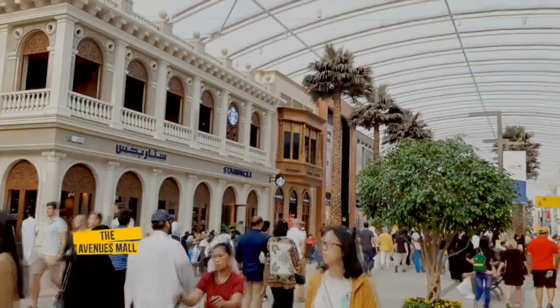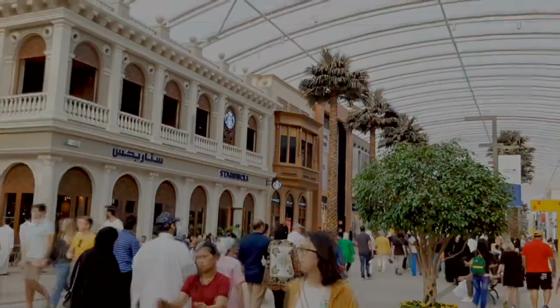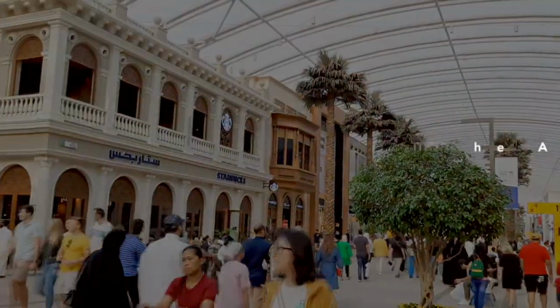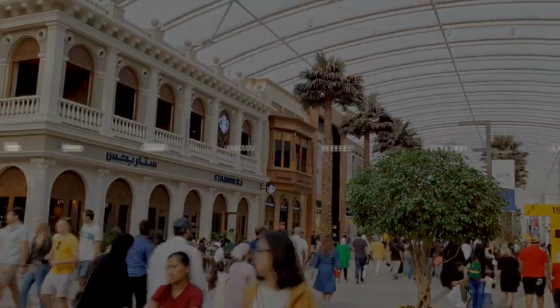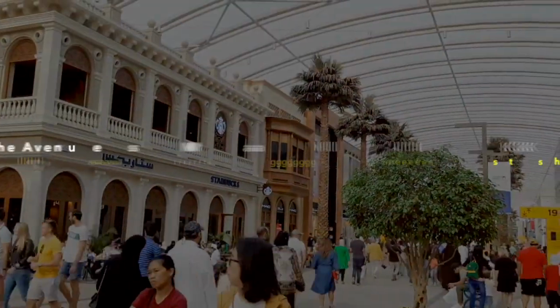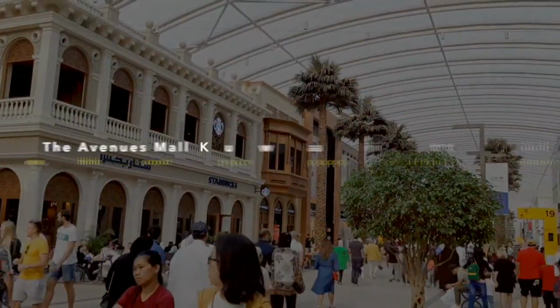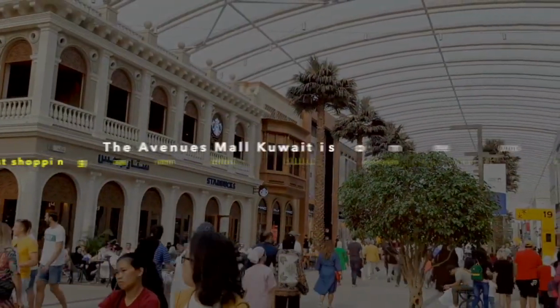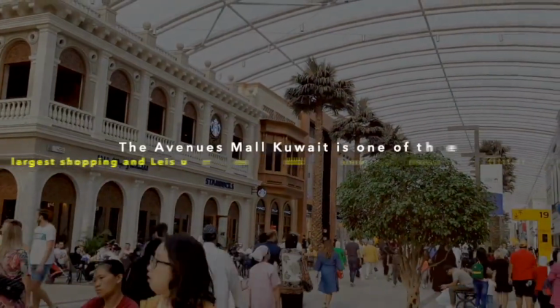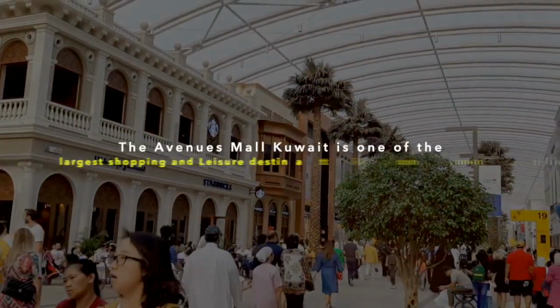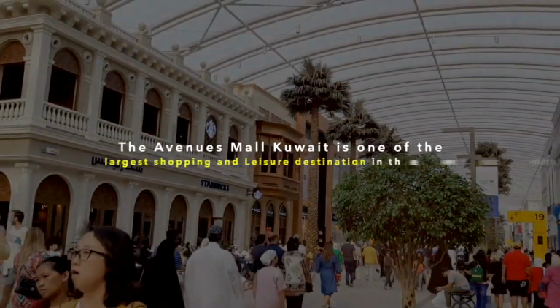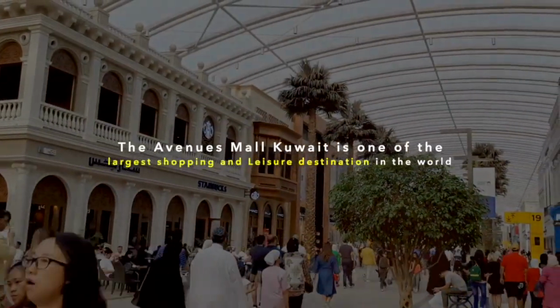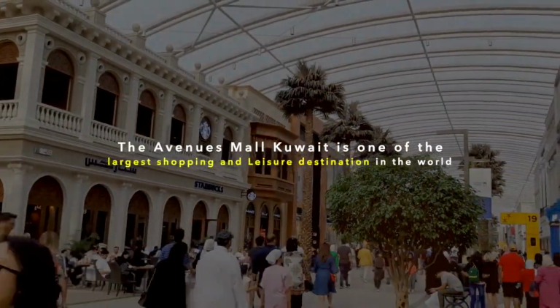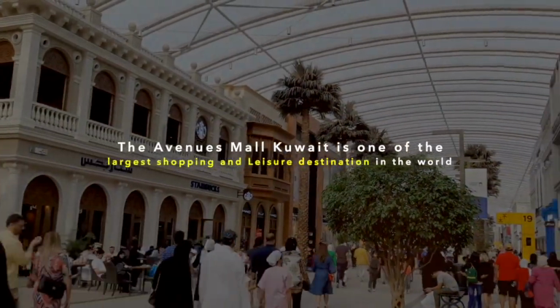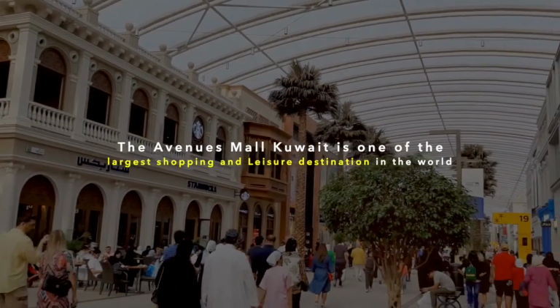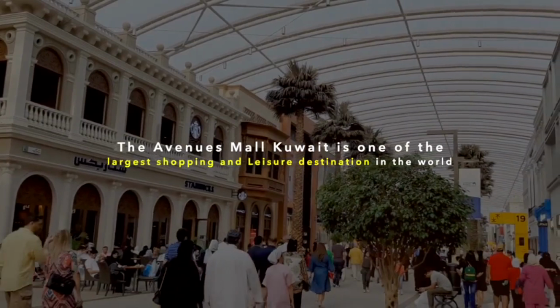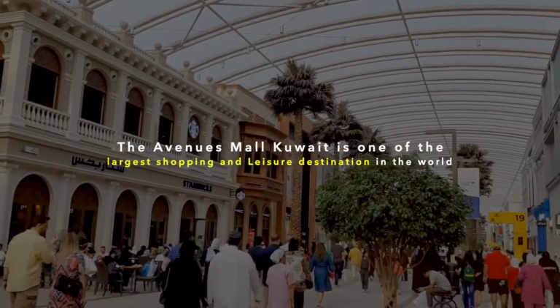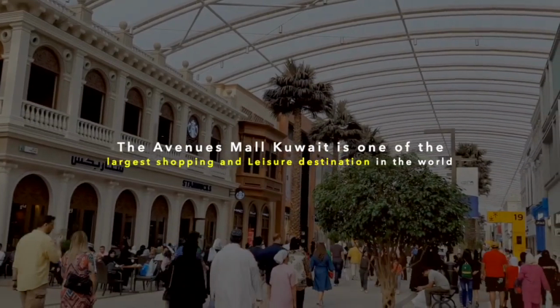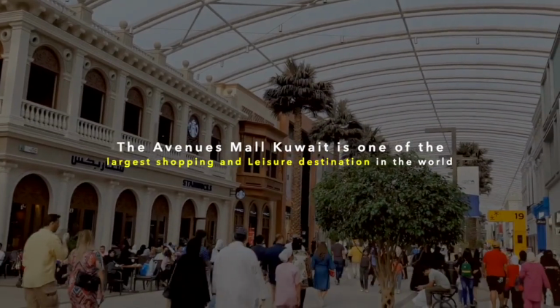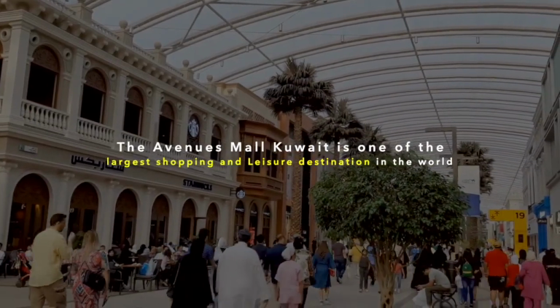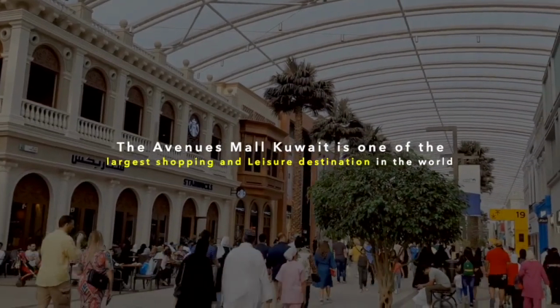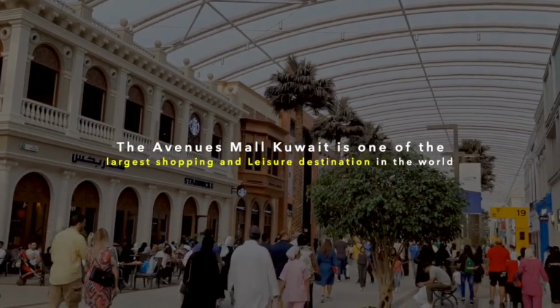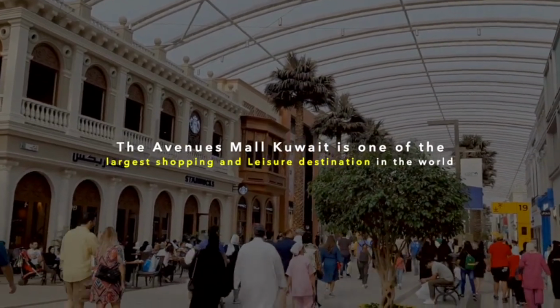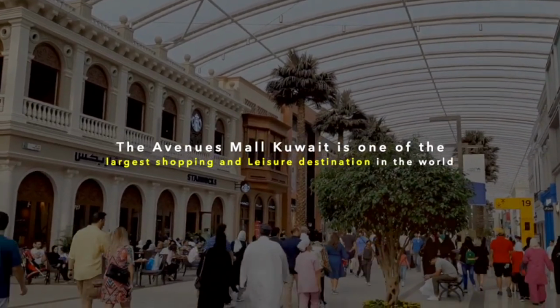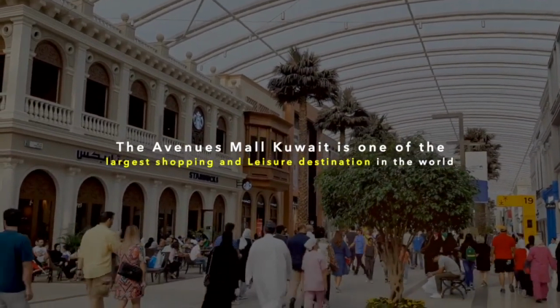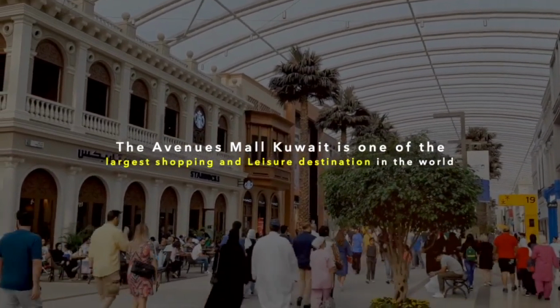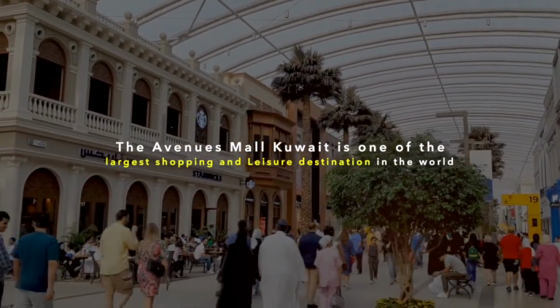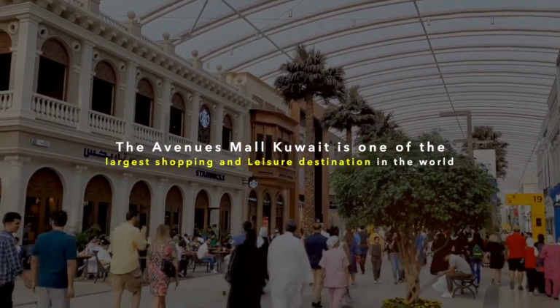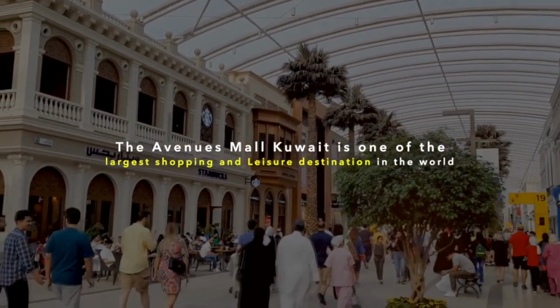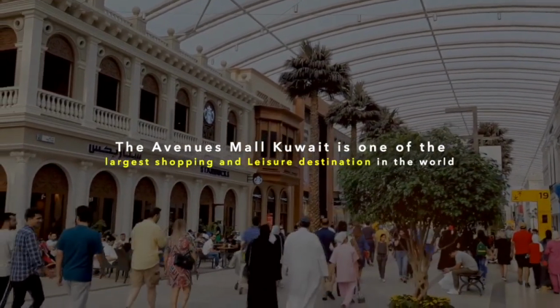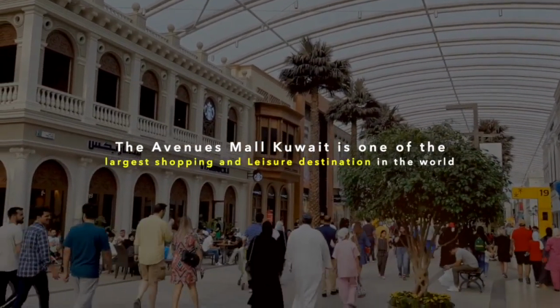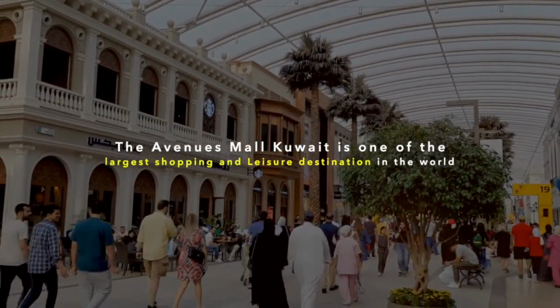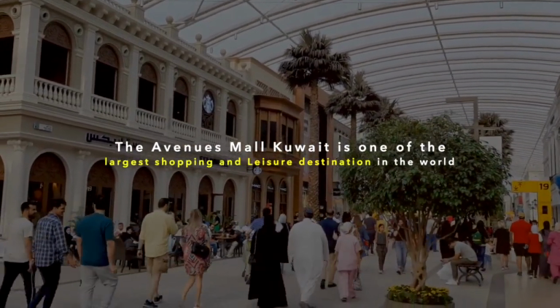Now I am in Avenues Mall, which is one of the largest shopping and leisure destinations in the world.